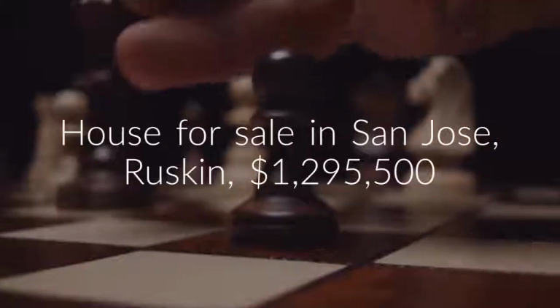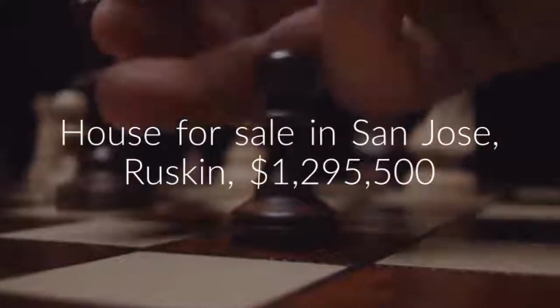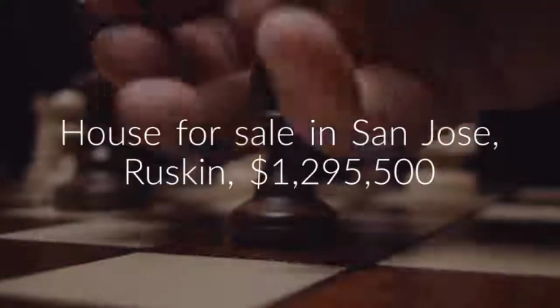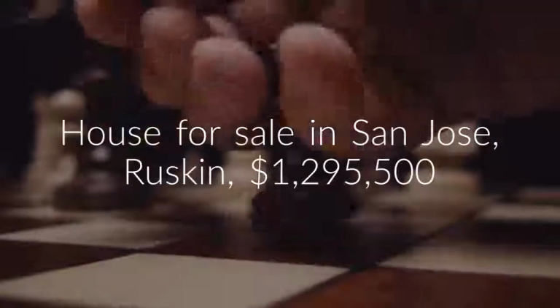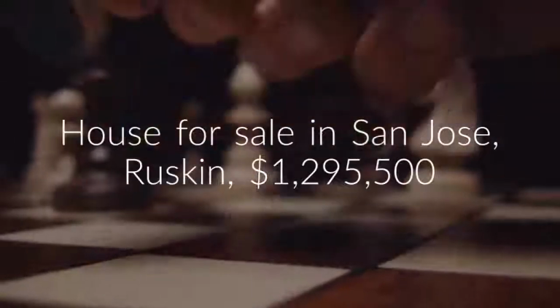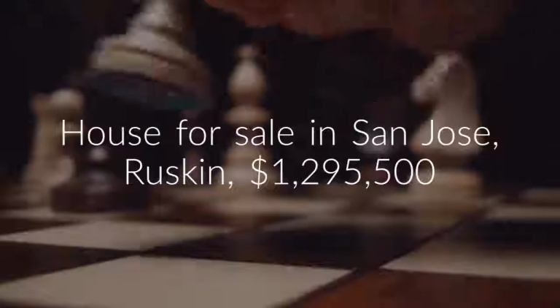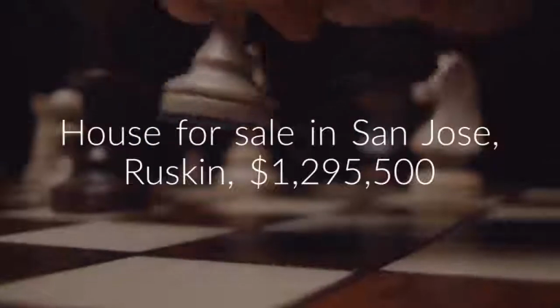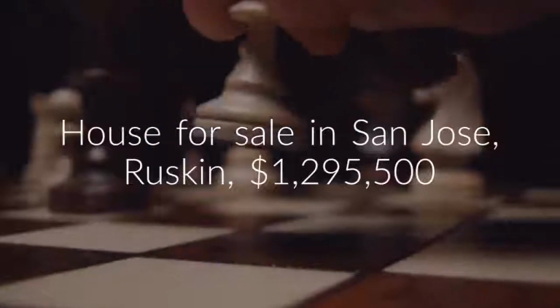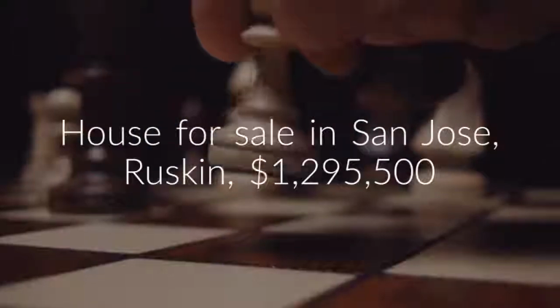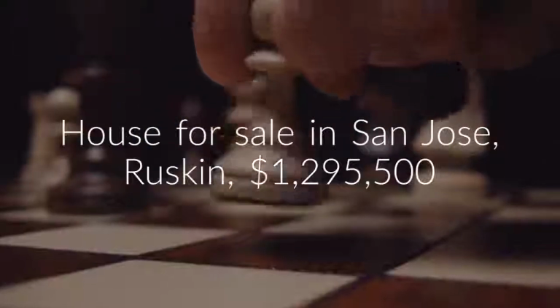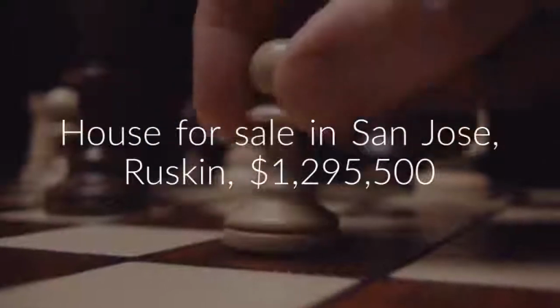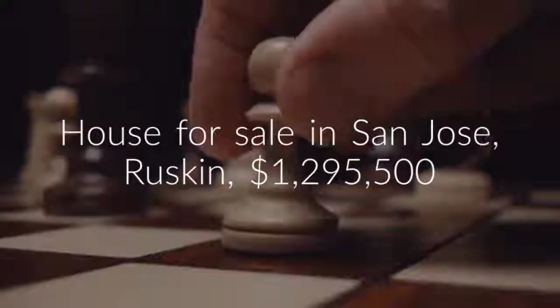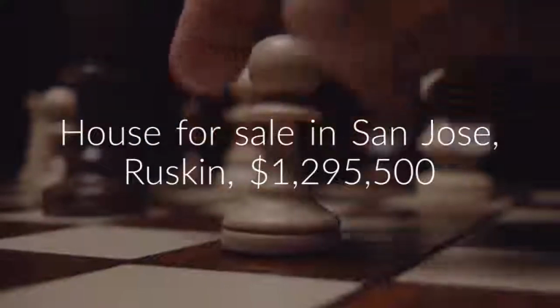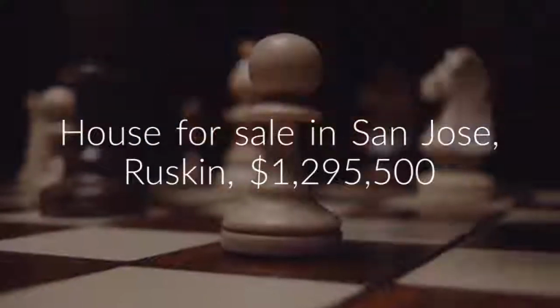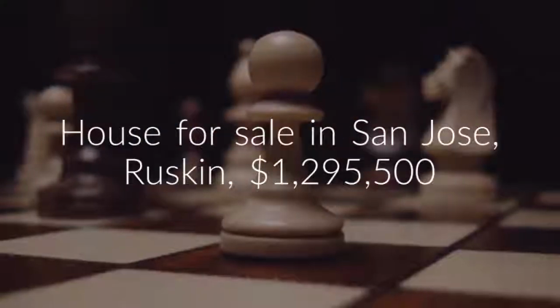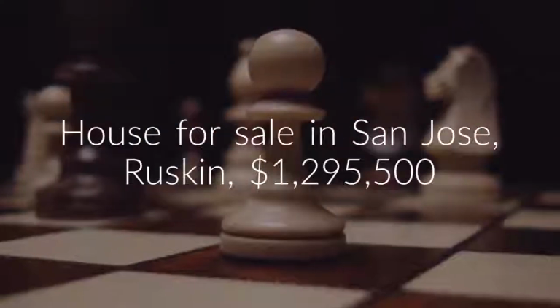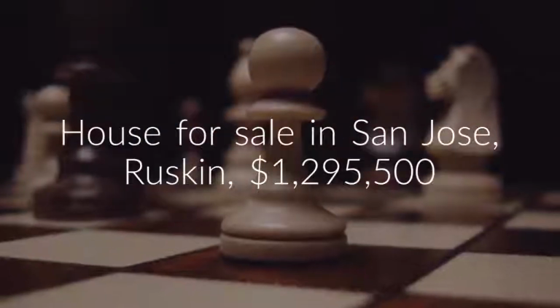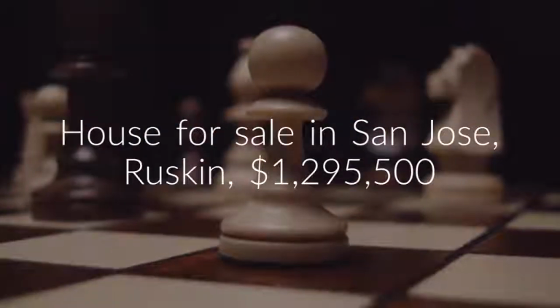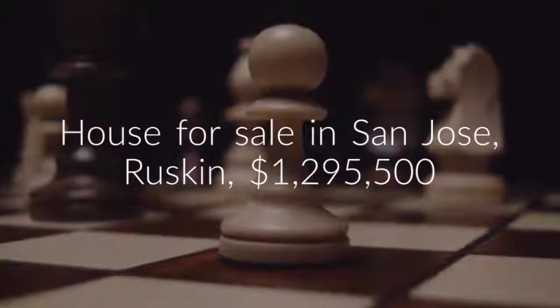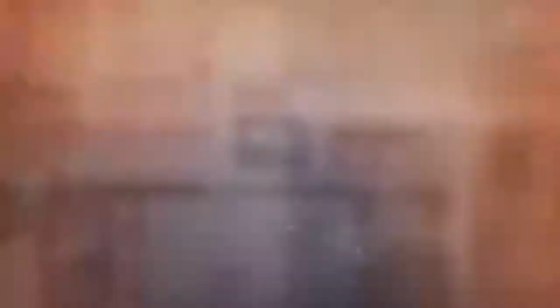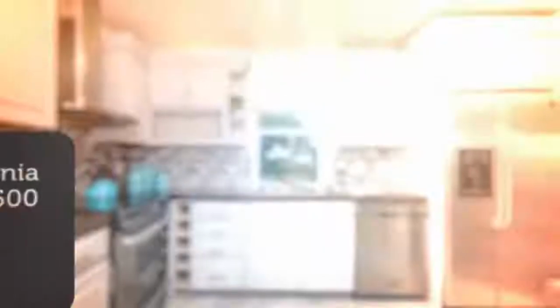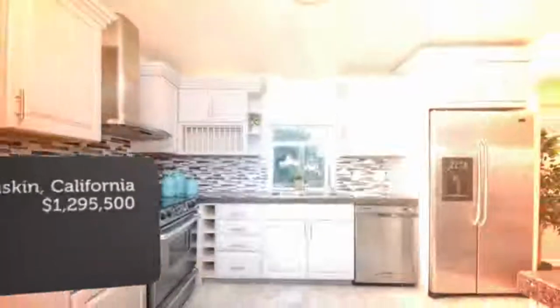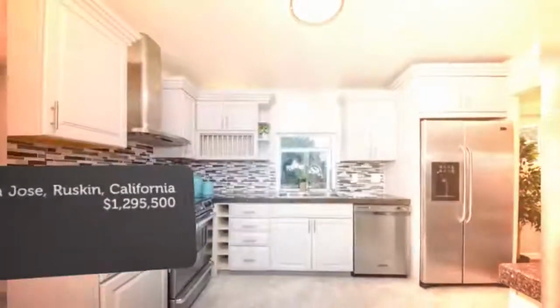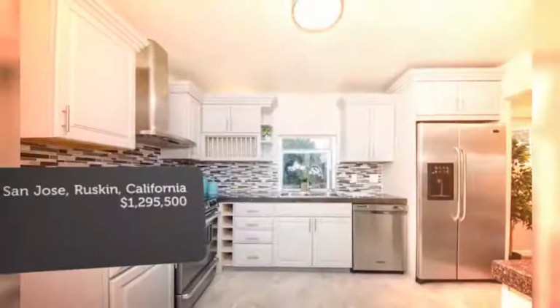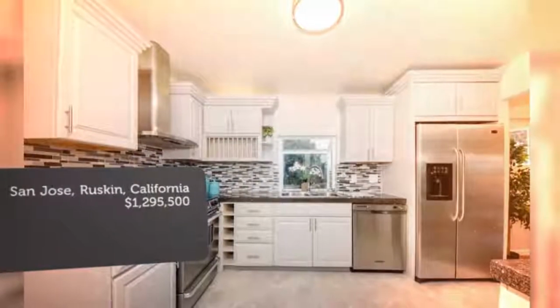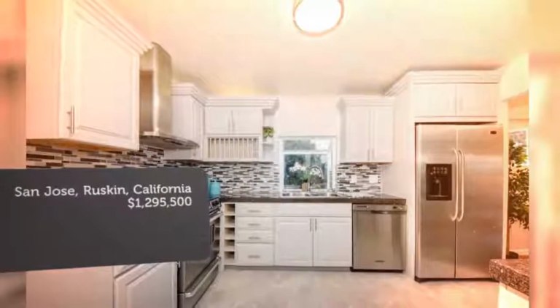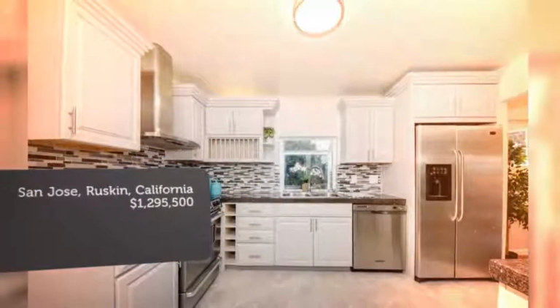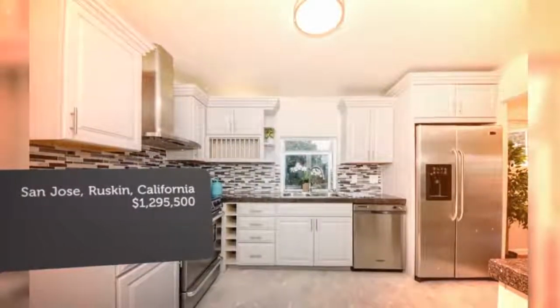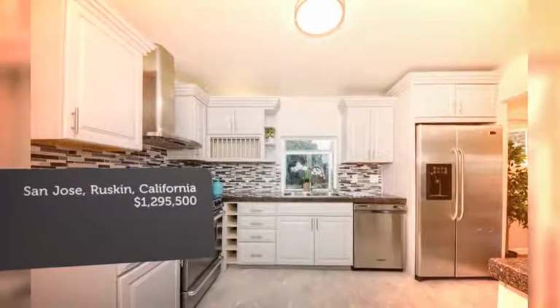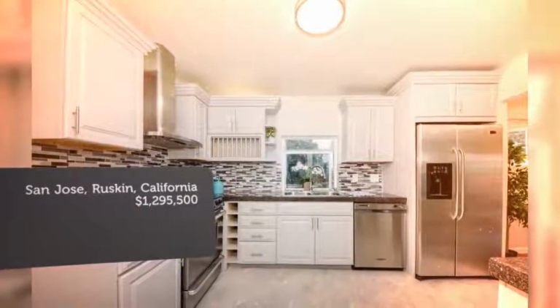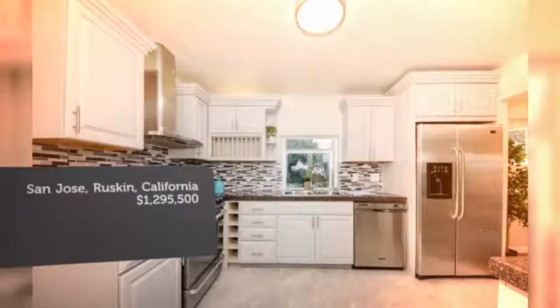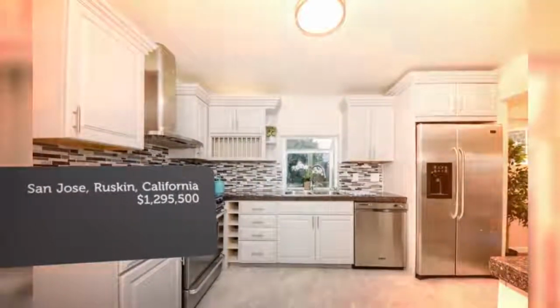The kitchen has craft-made cabinetry, stainless steel appliances, and granite counters.